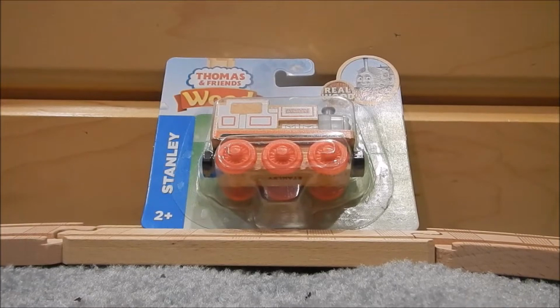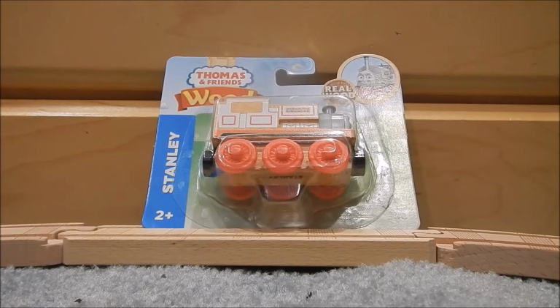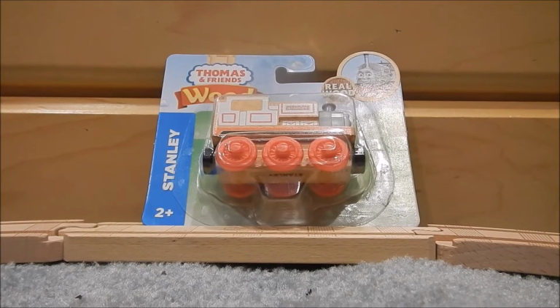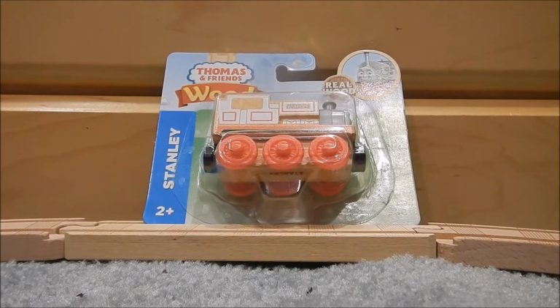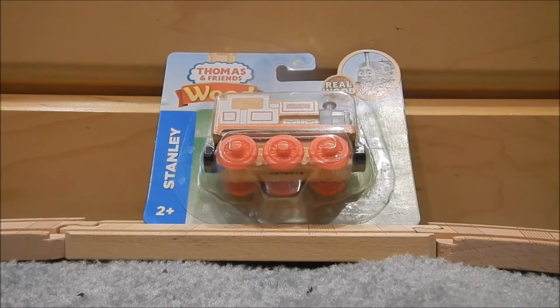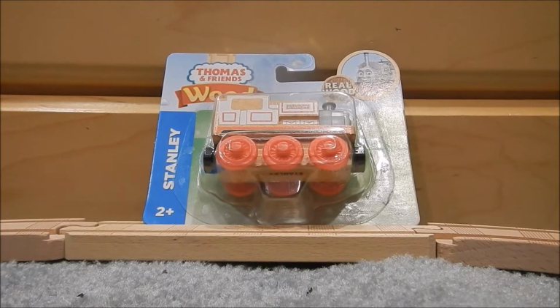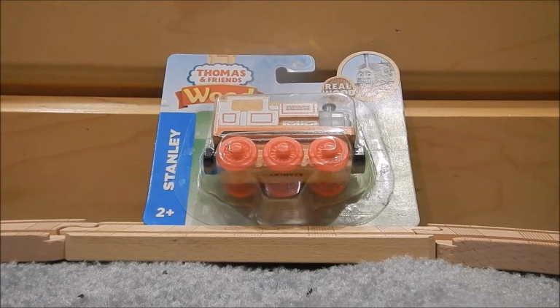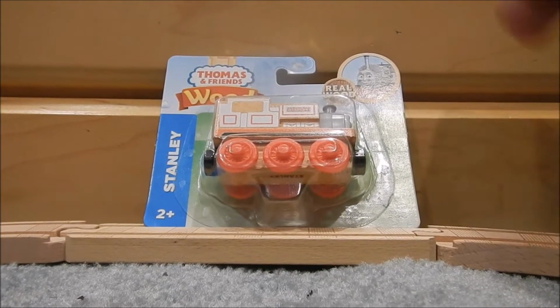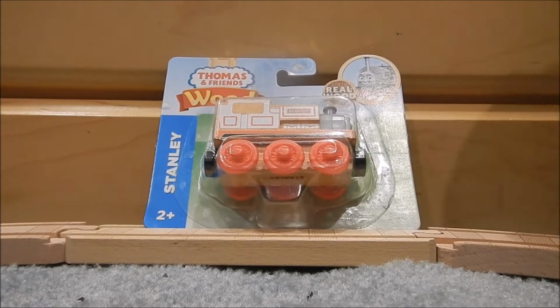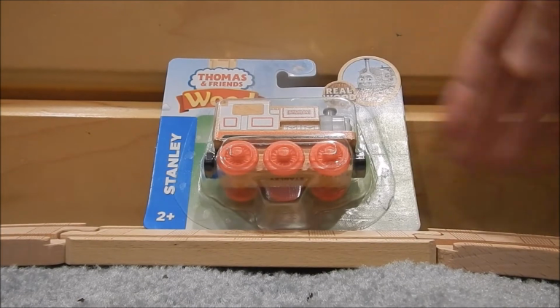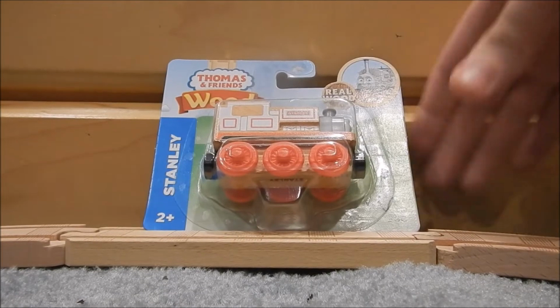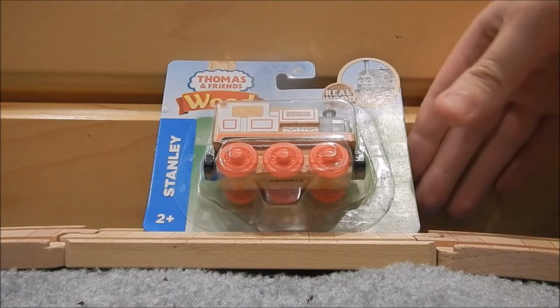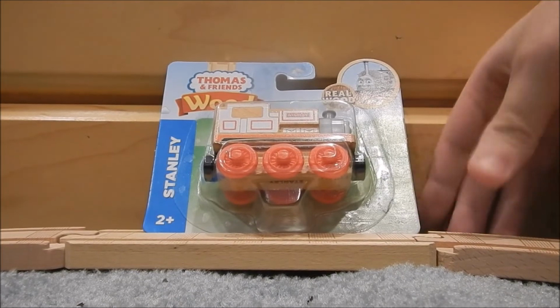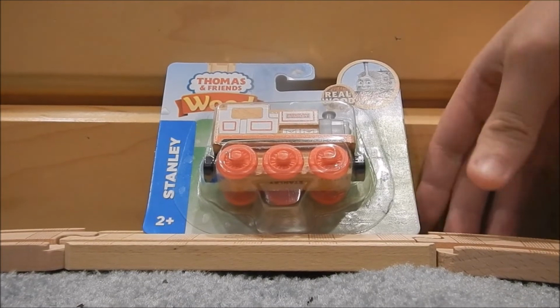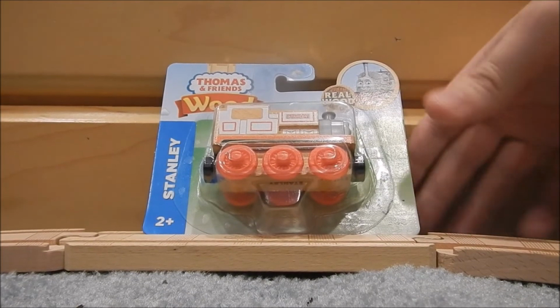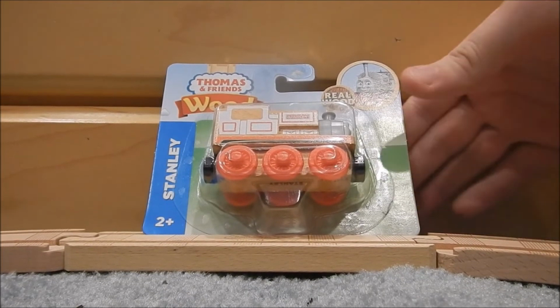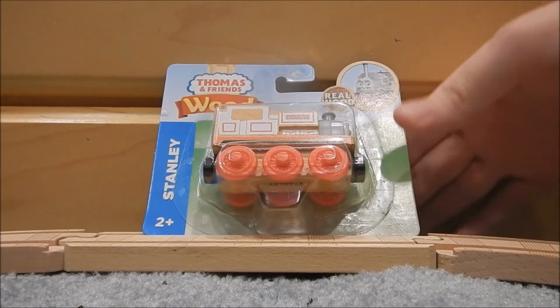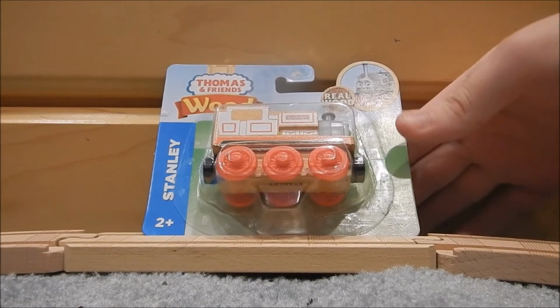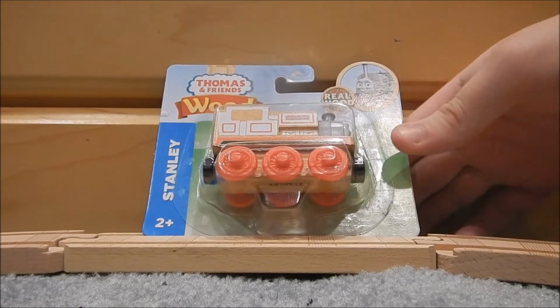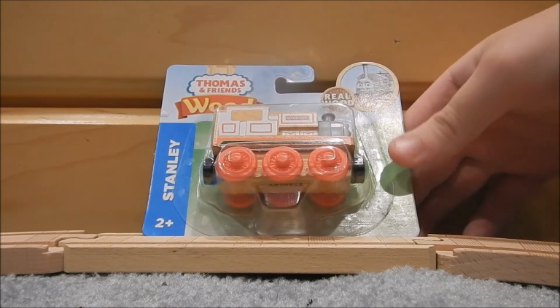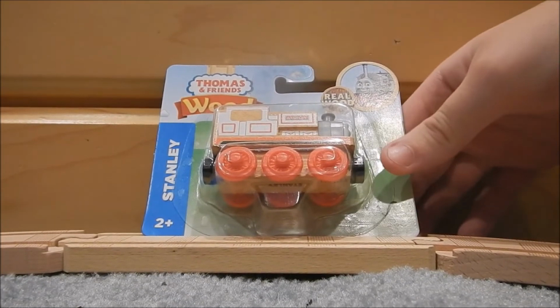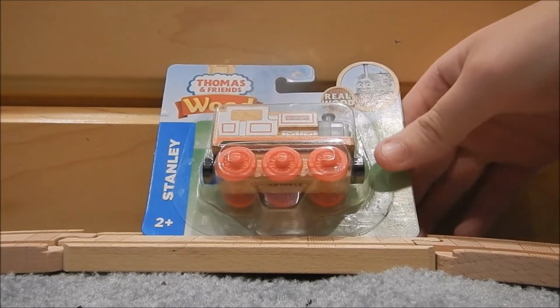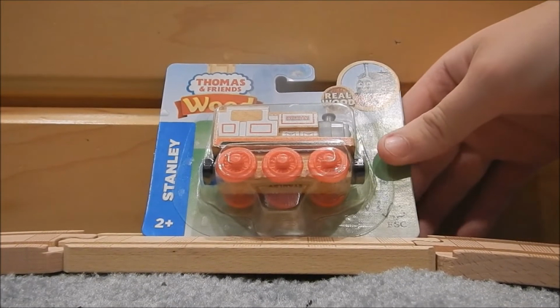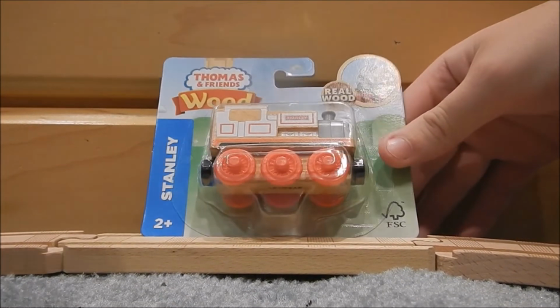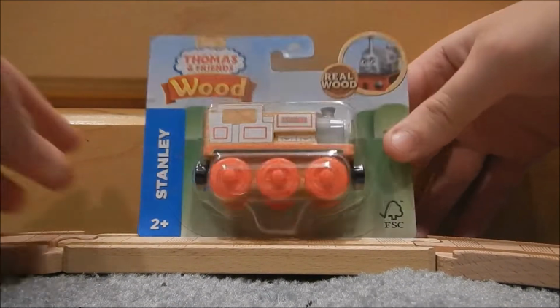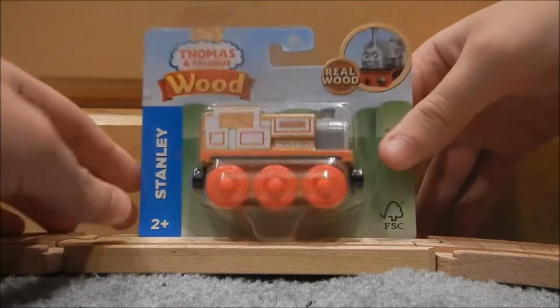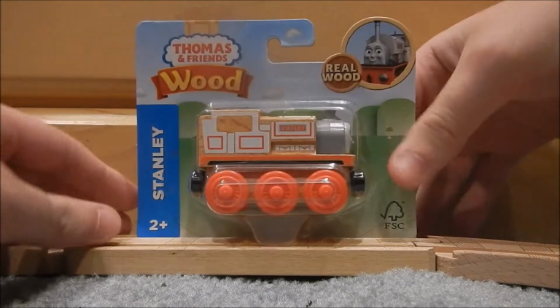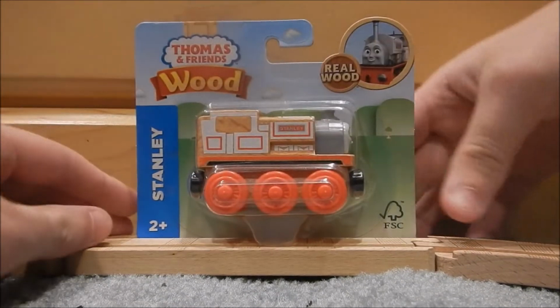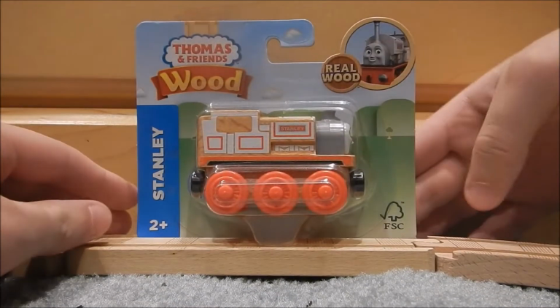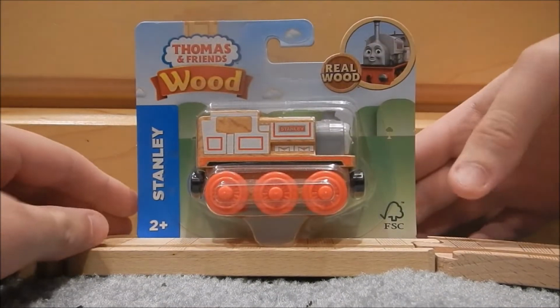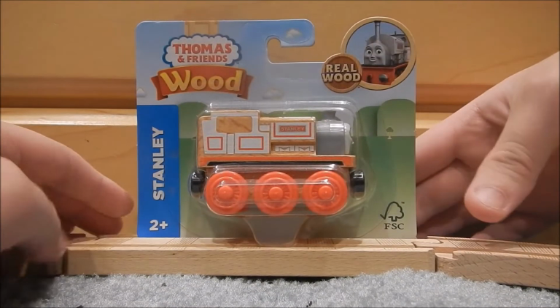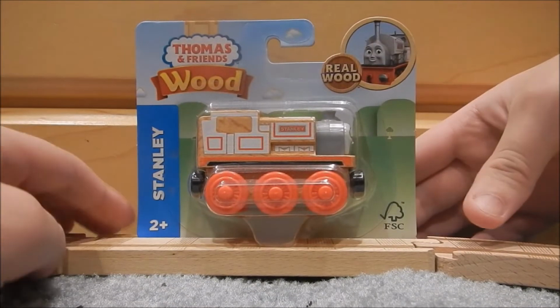Hello everyone, Thomas with Lou here, back for another video, and today we're going to be taking a look at Thomas Wood Stanley.